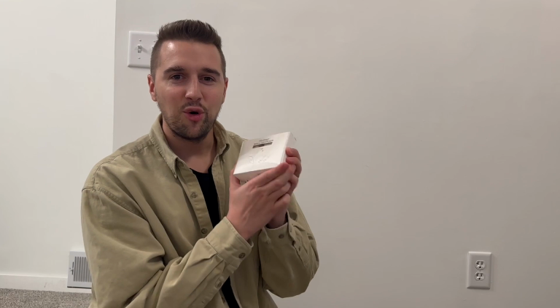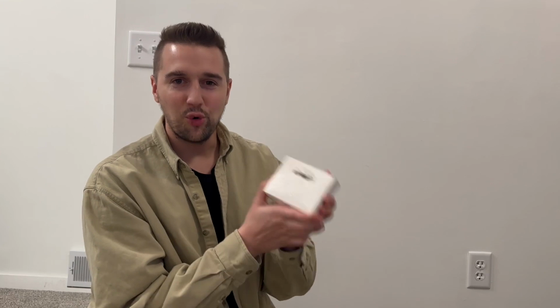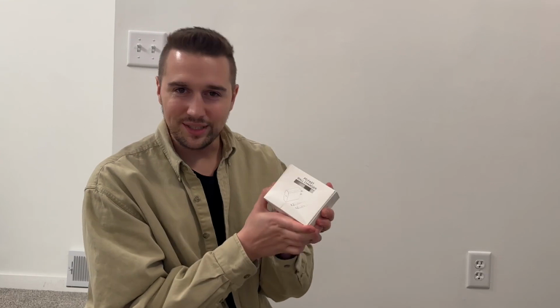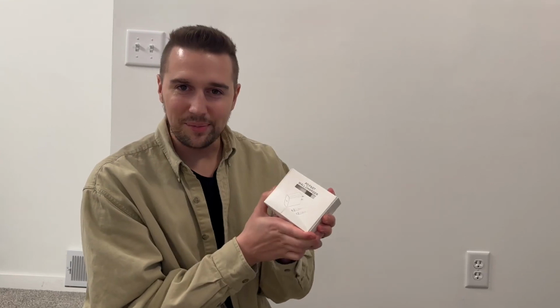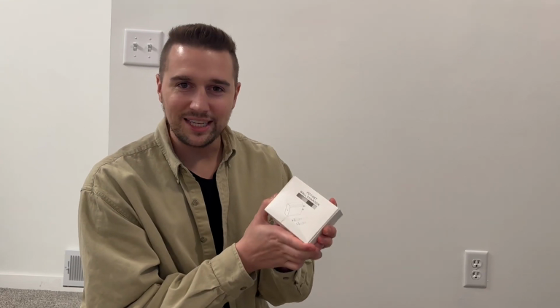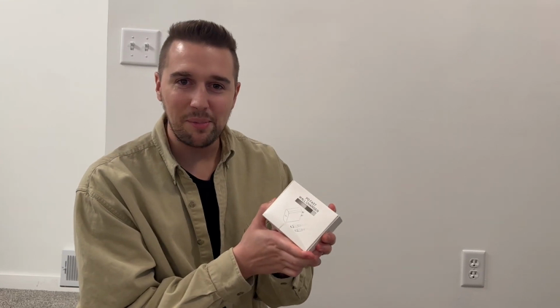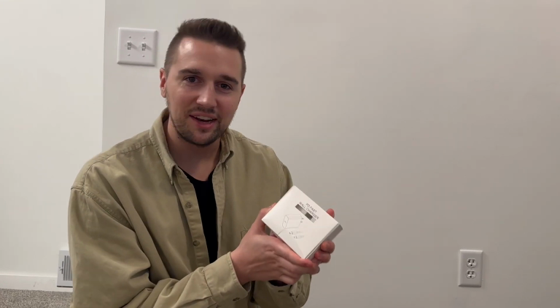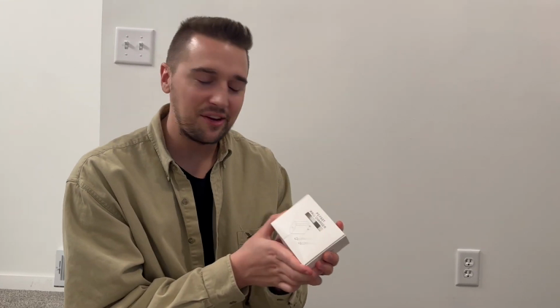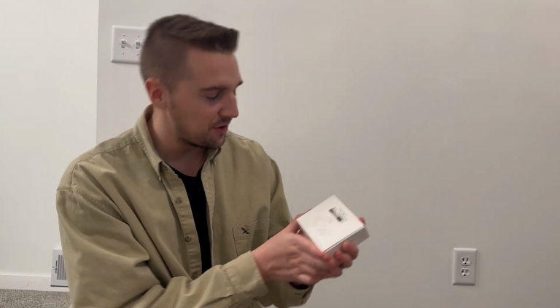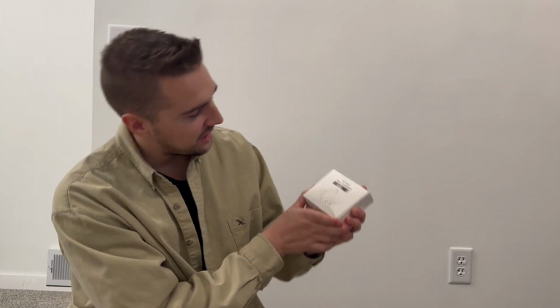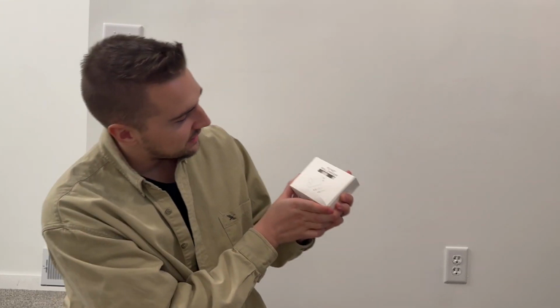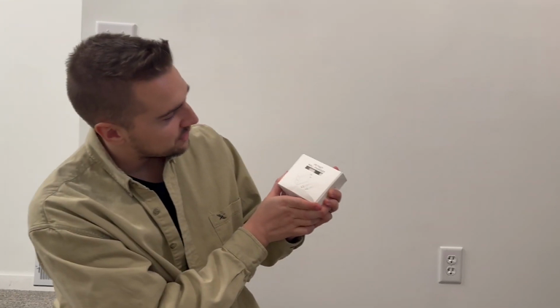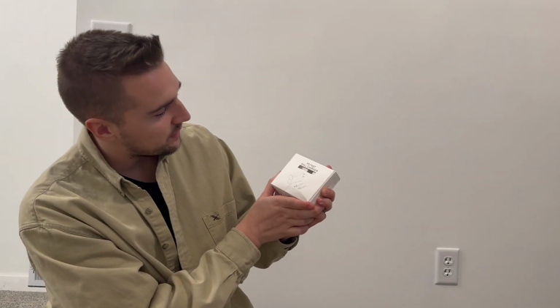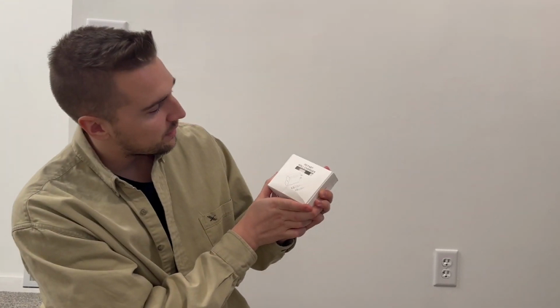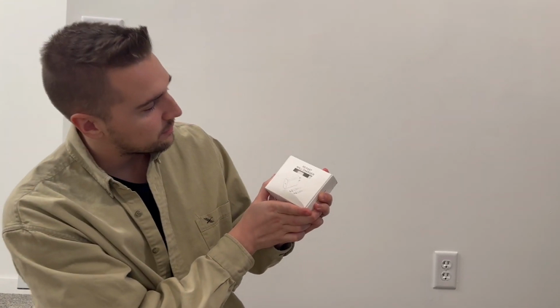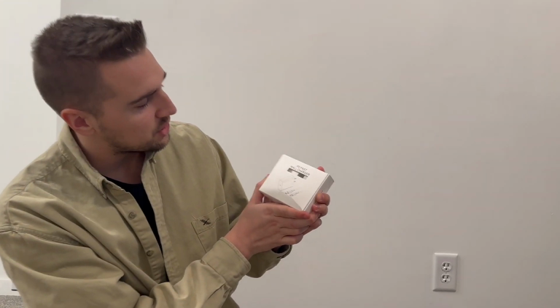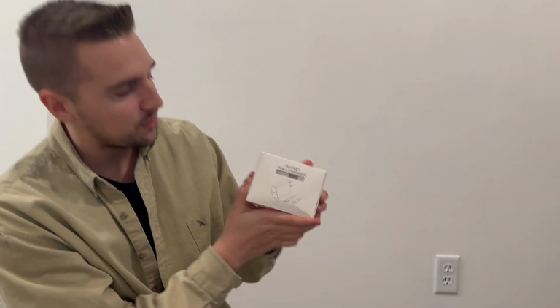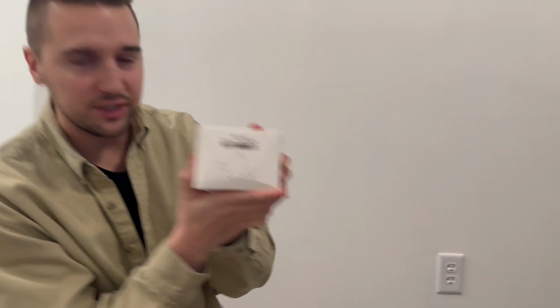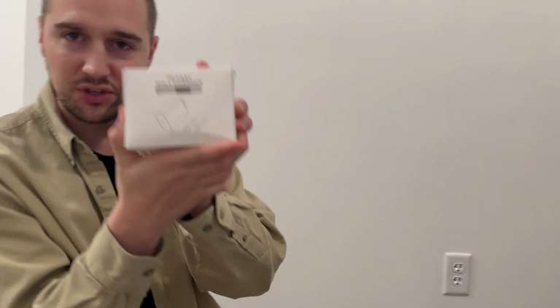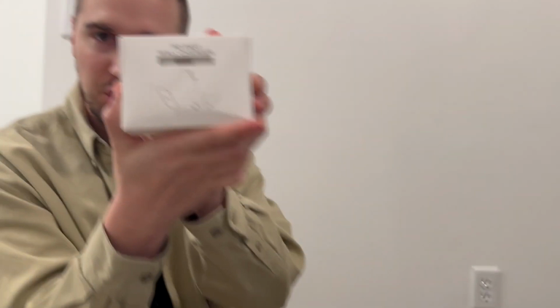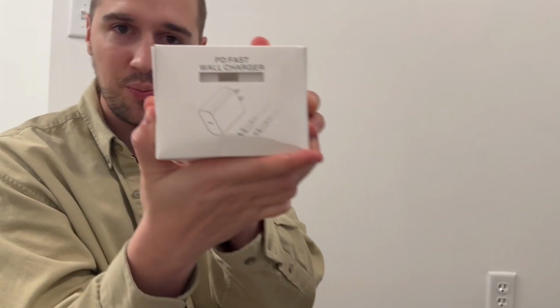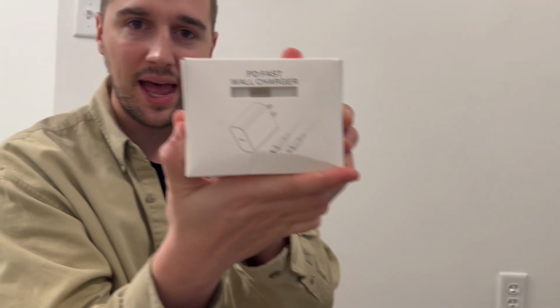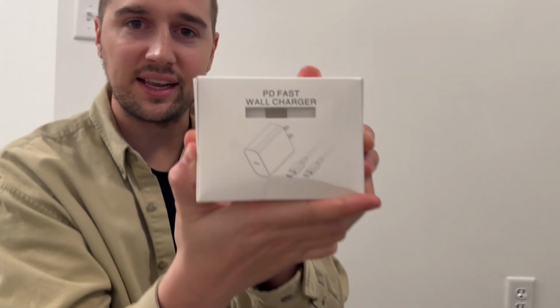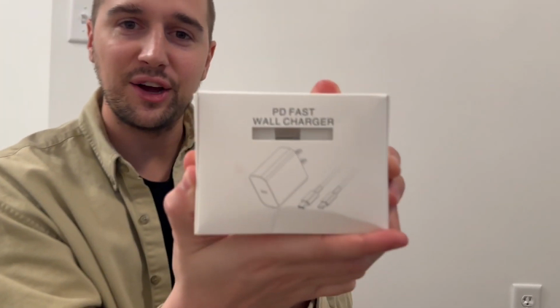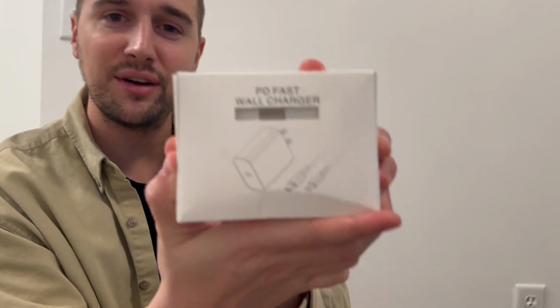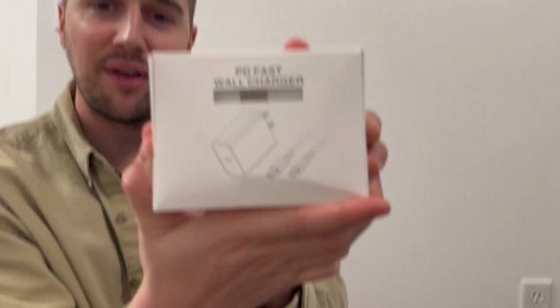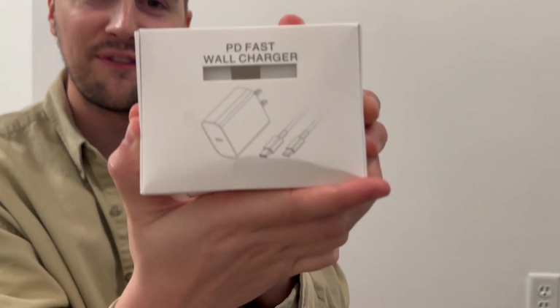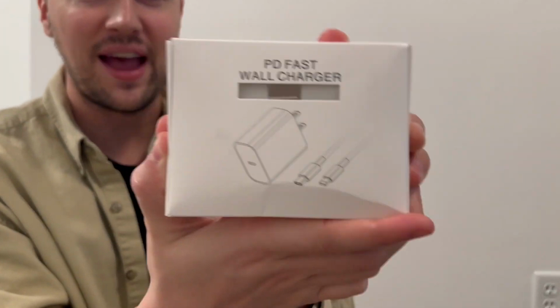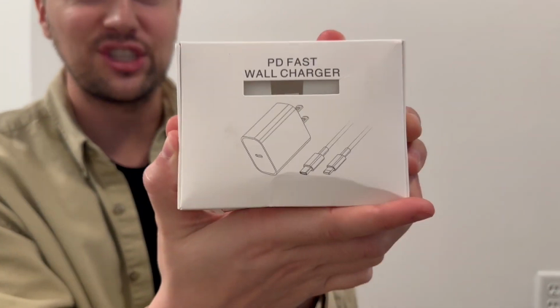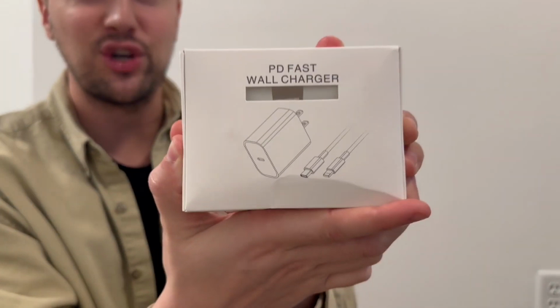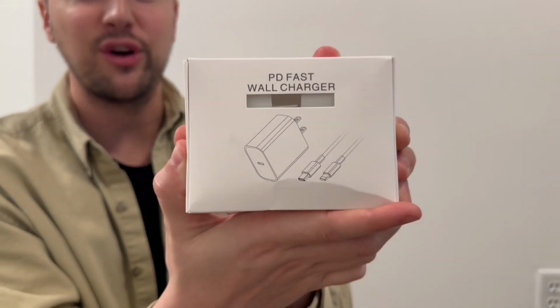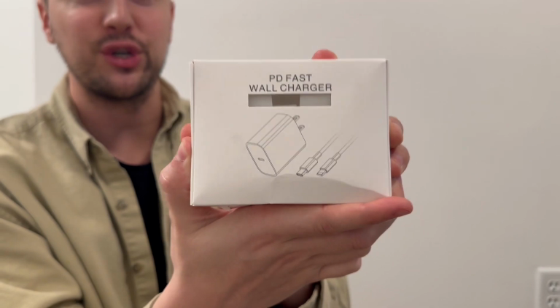What's up guys, Matt here, and in this video I'm going to show you this two-pack of fast chargers.